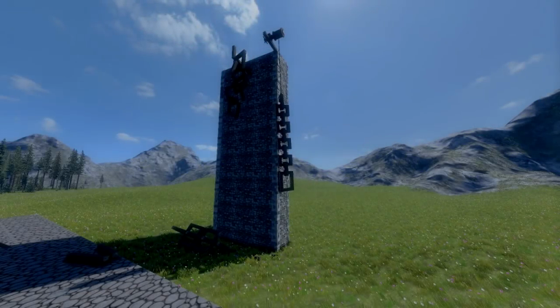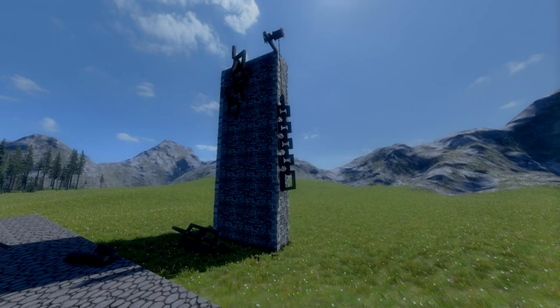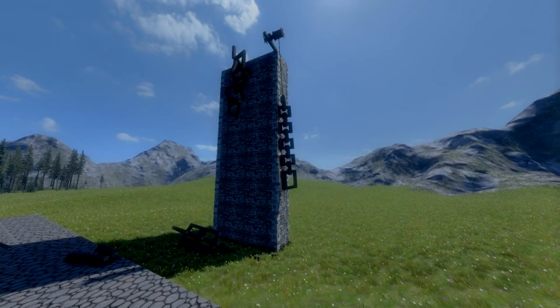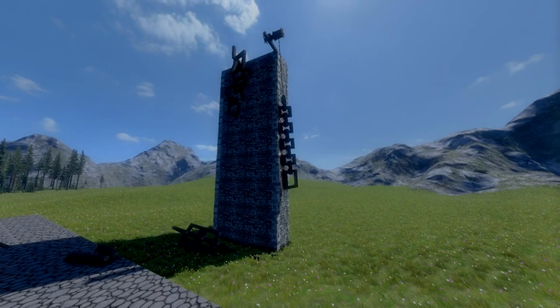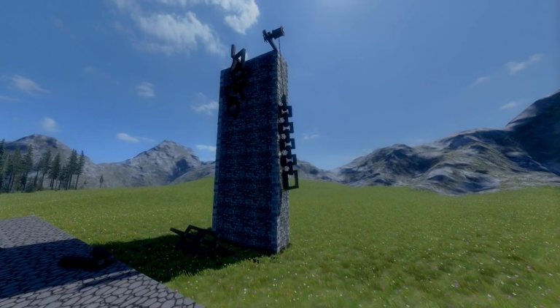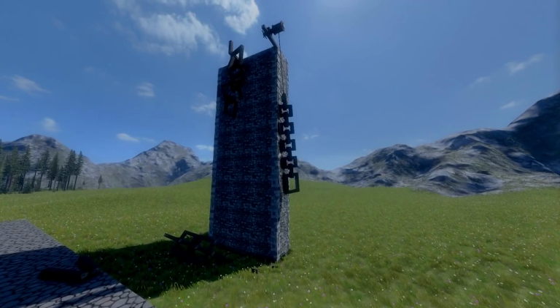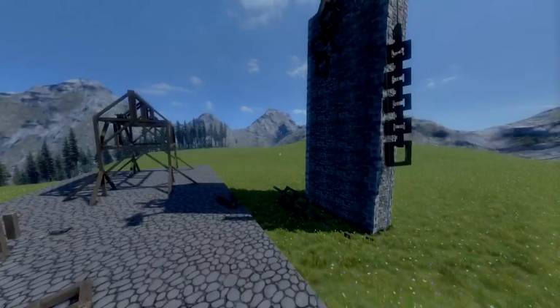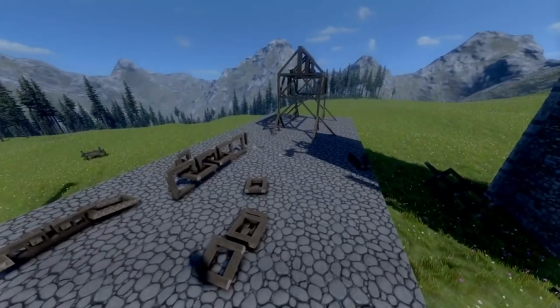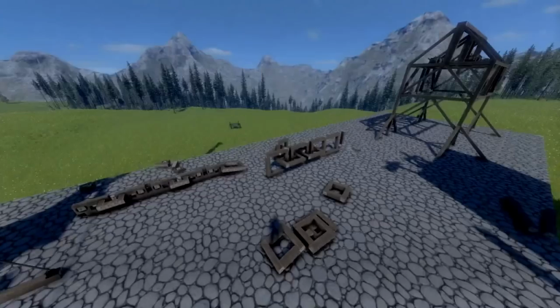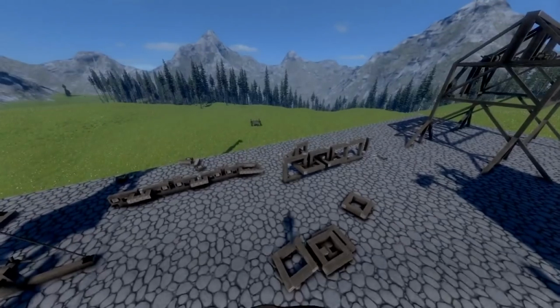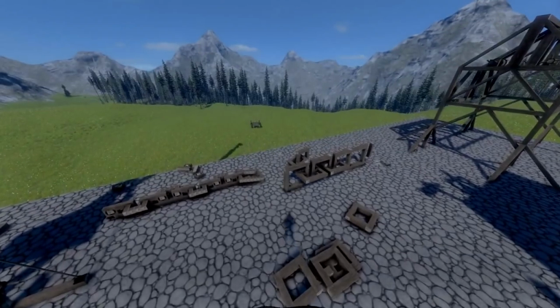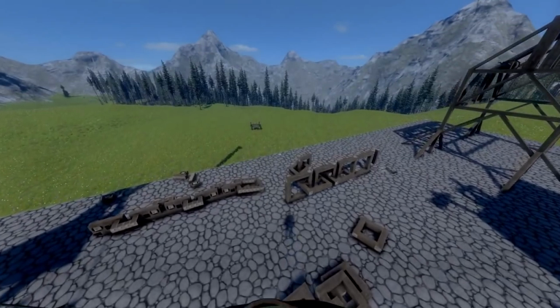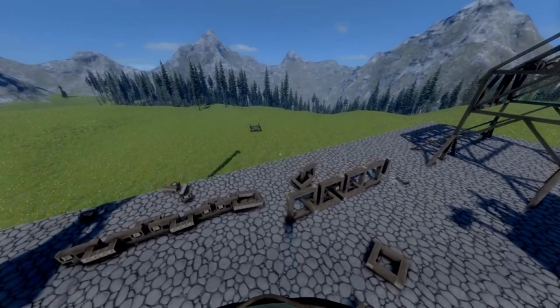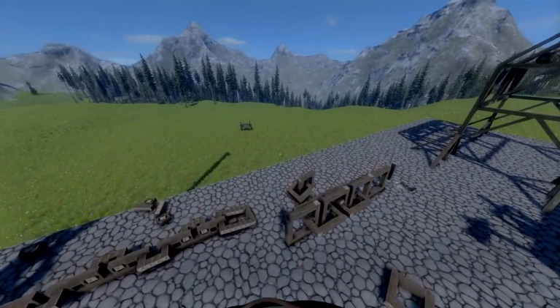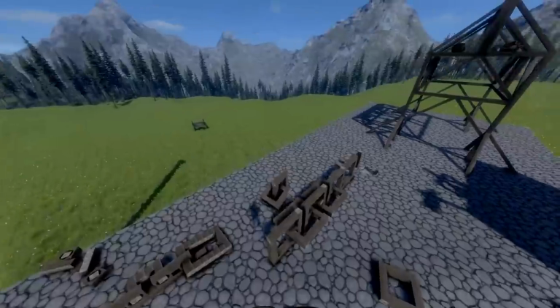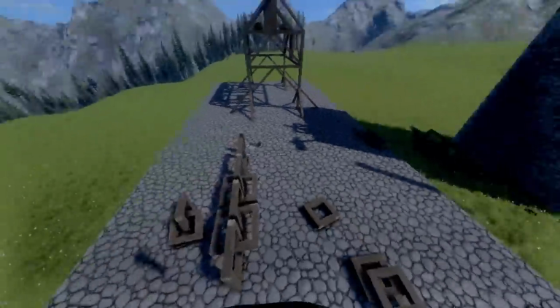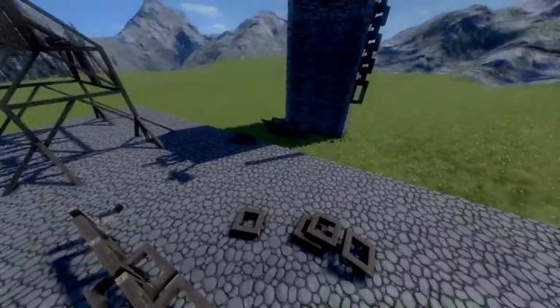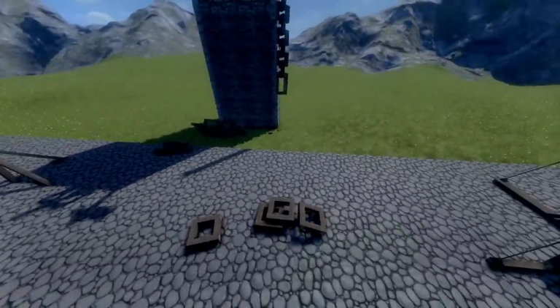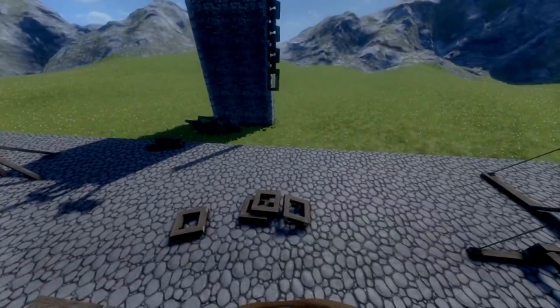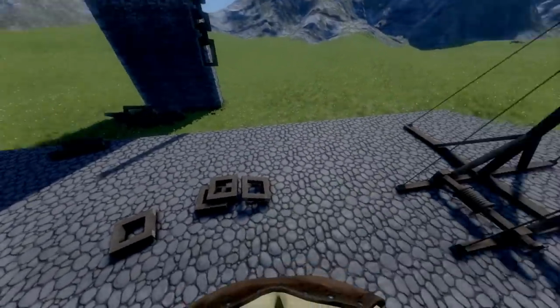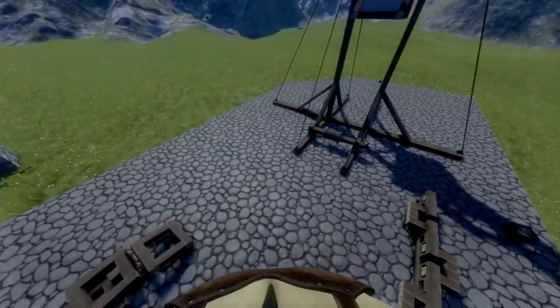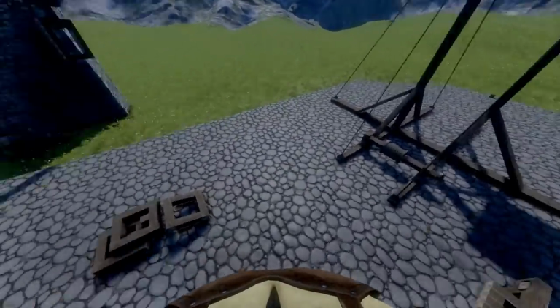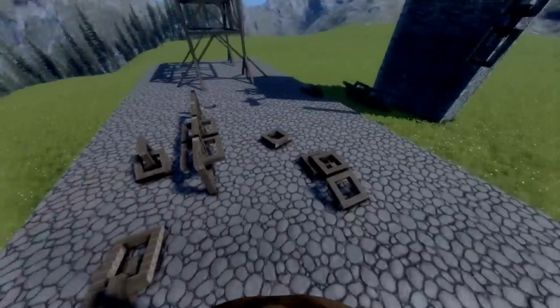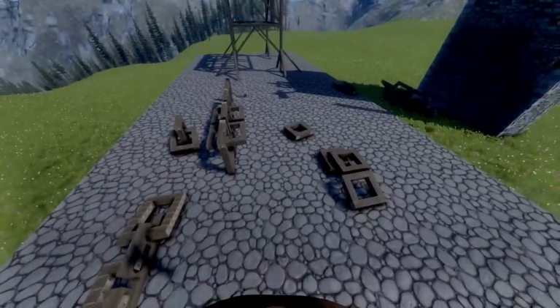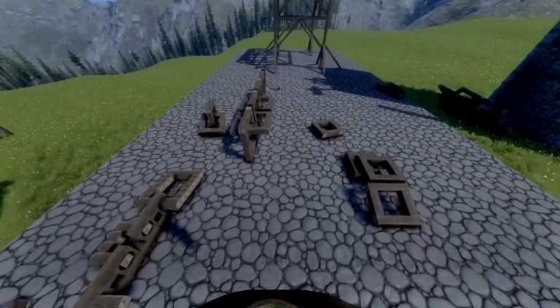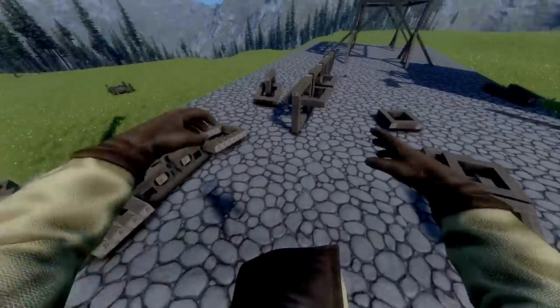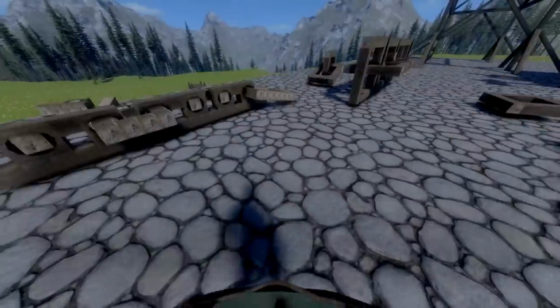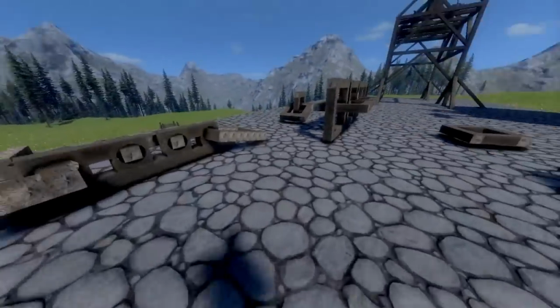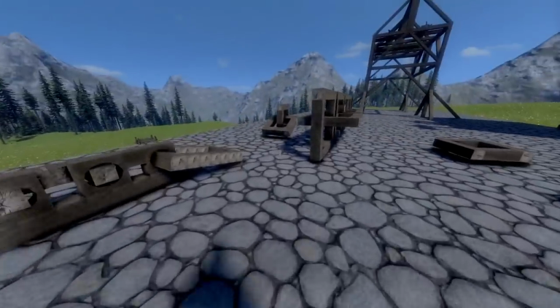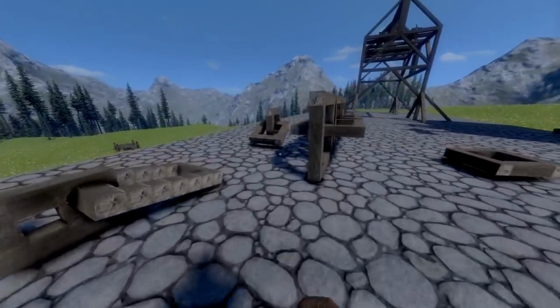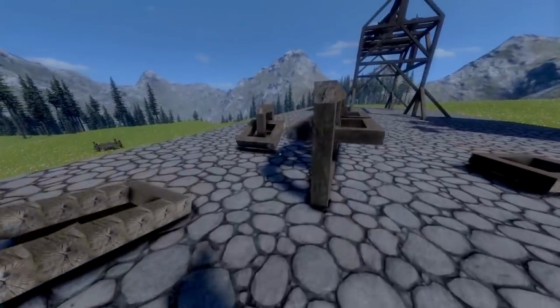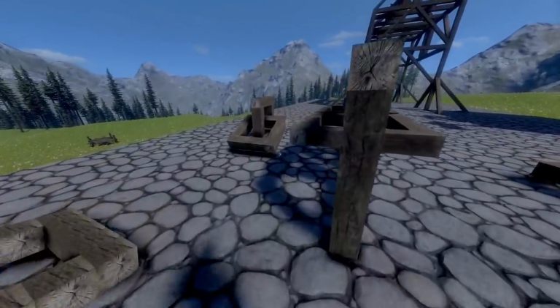Hey up guys, Aaron here, and I just figured I'd do a quick video because I've been messing around with some chain ideas.